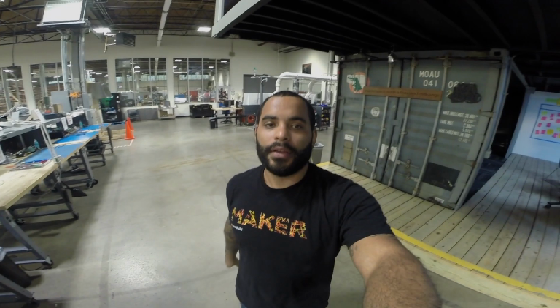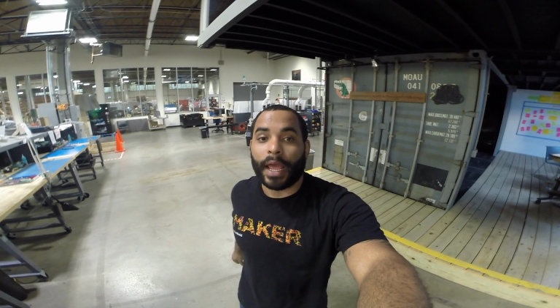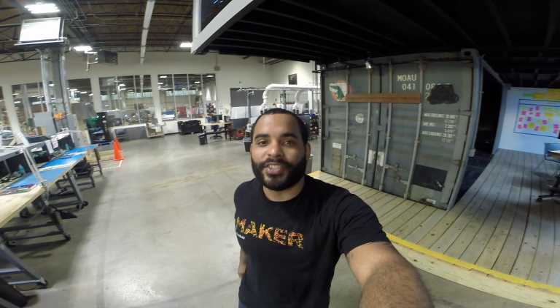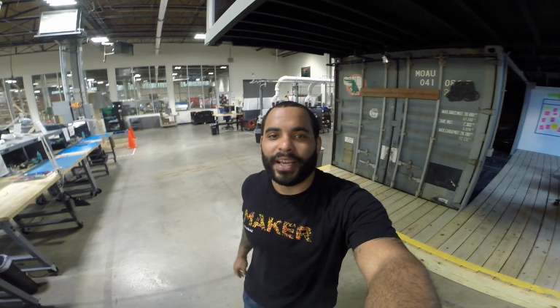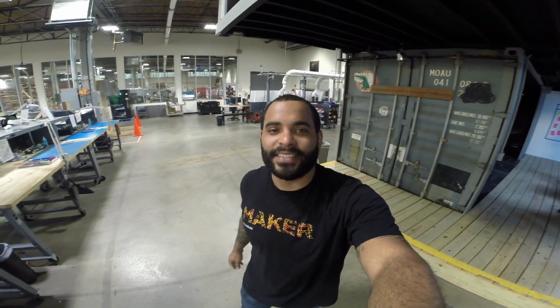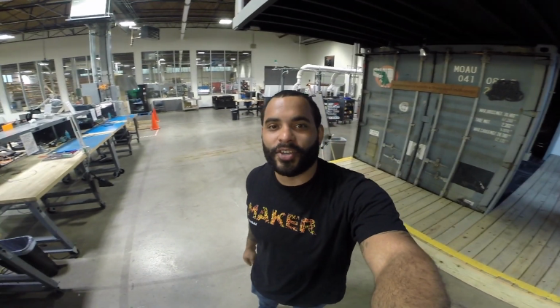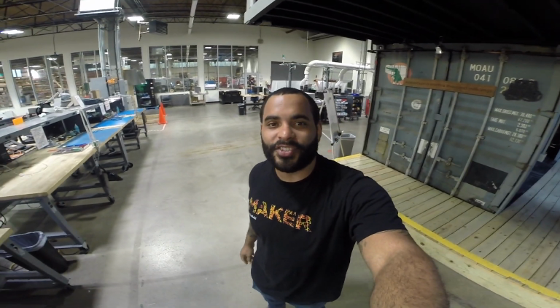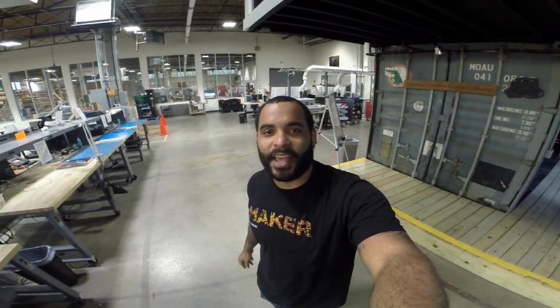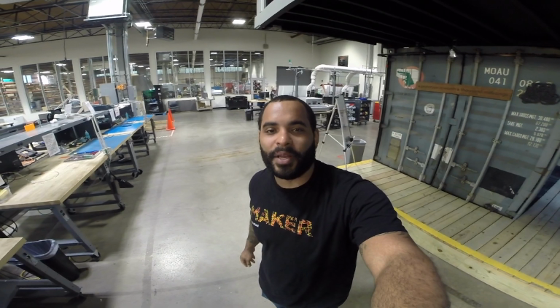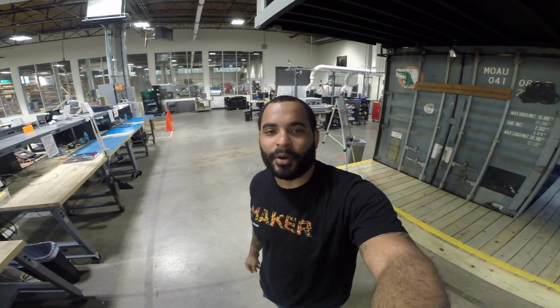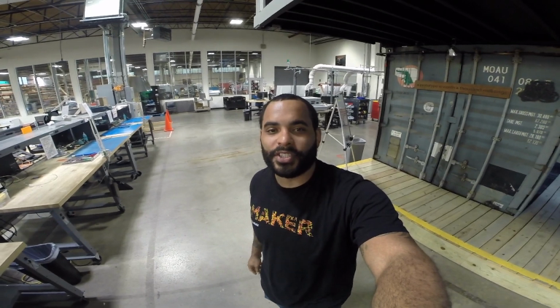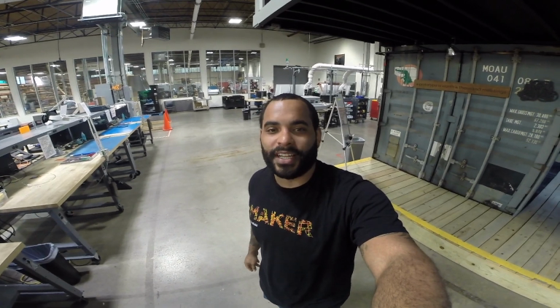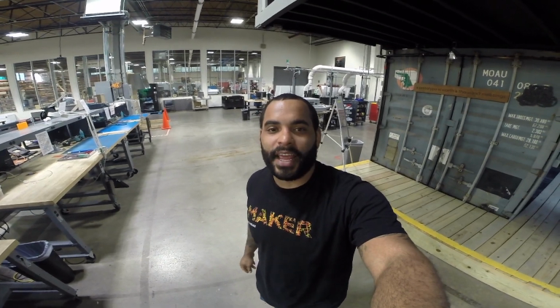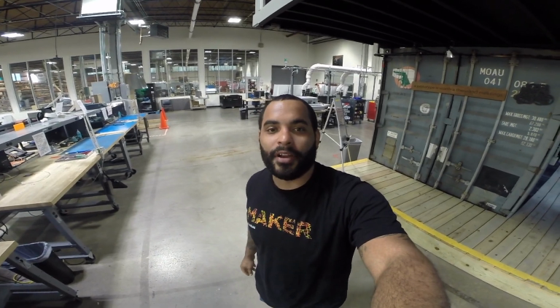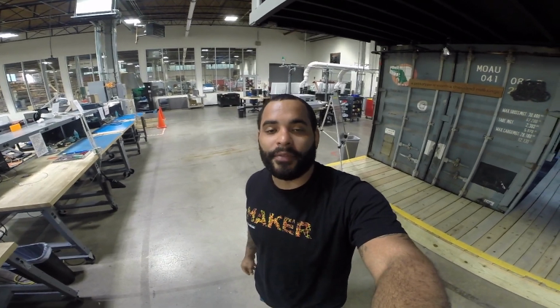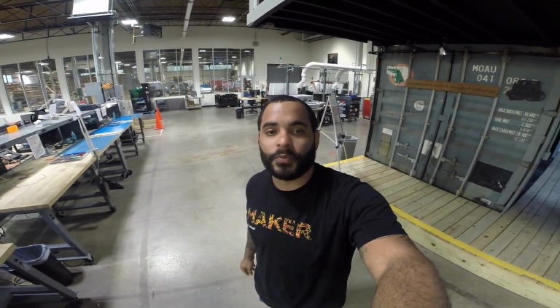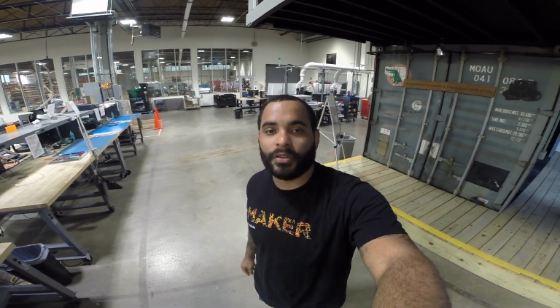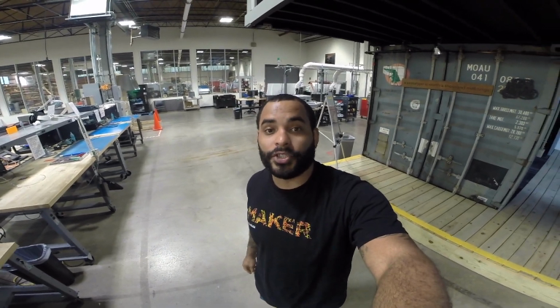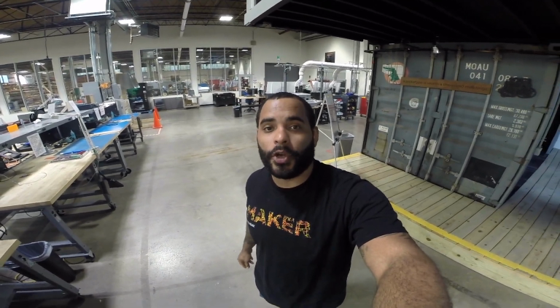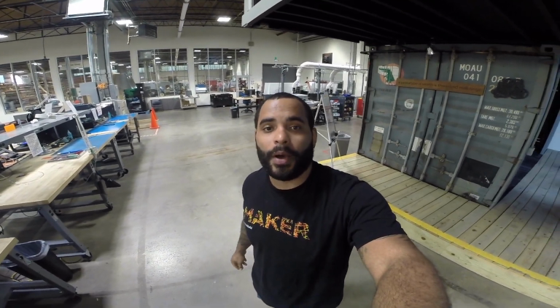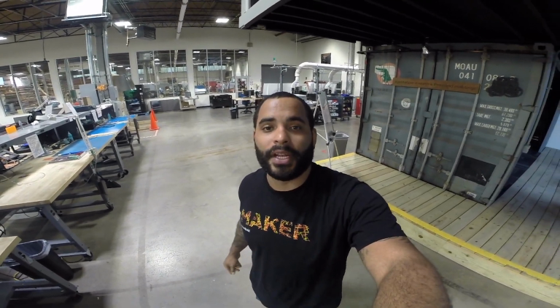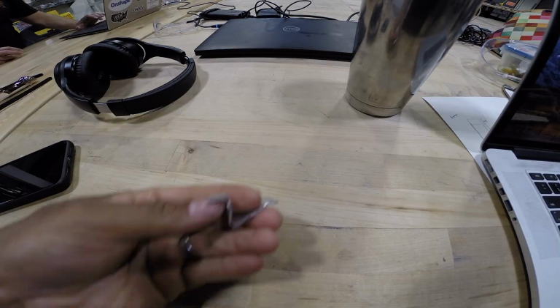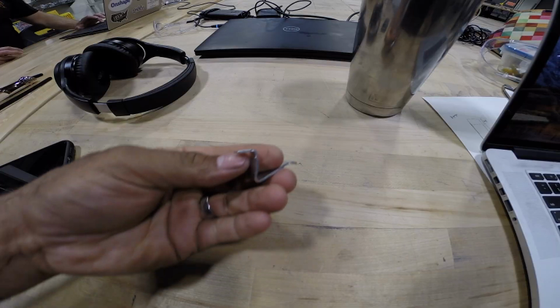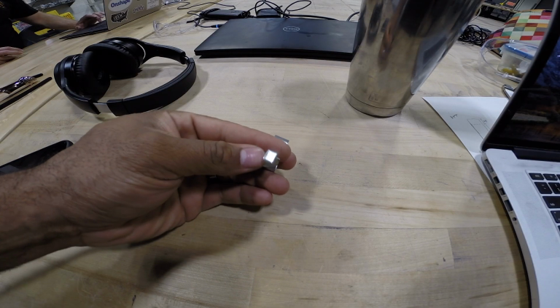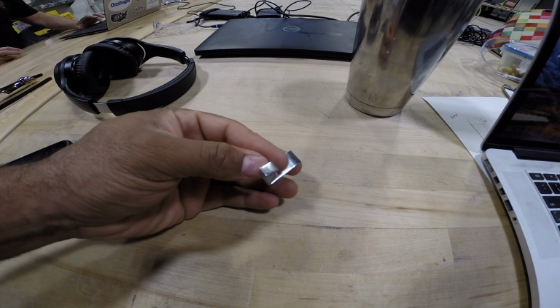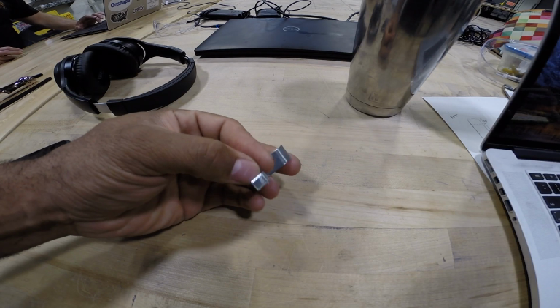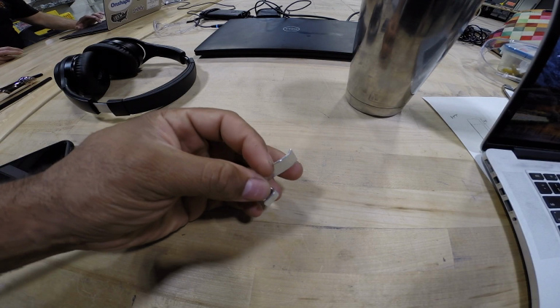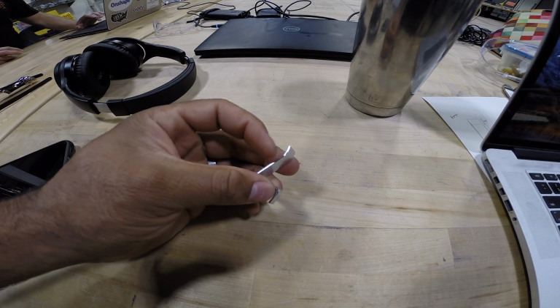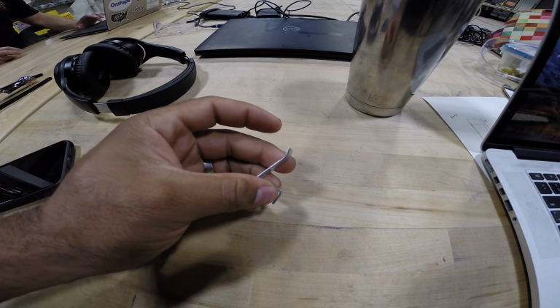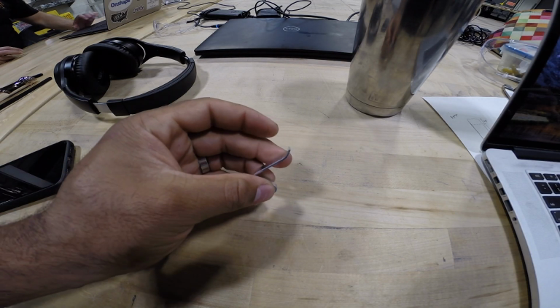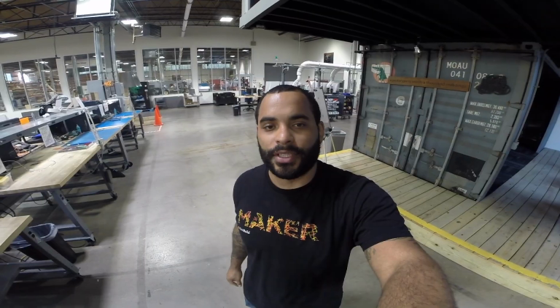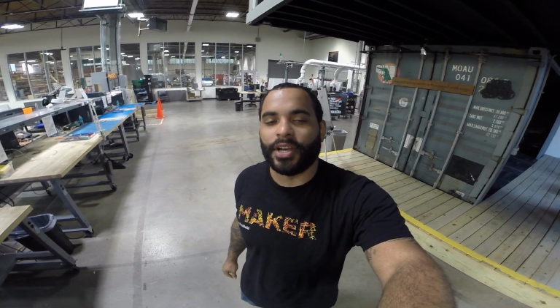Hey, what's up guys! It's Austin at First Build, and today I'm here to show you how I made a sheet metal shelf rack for my wife's classroom. Let's go!